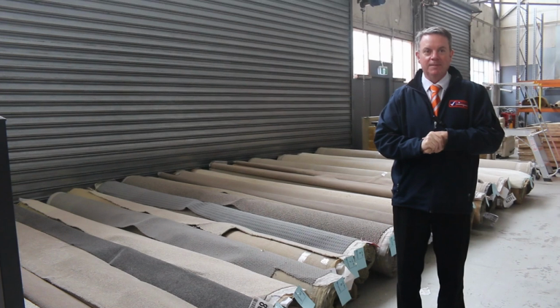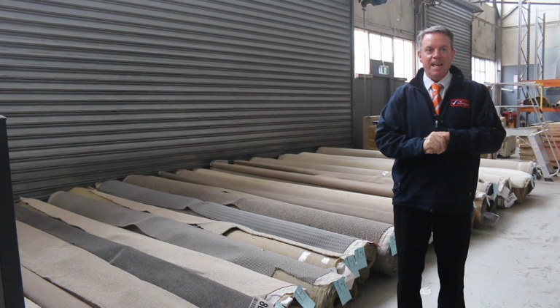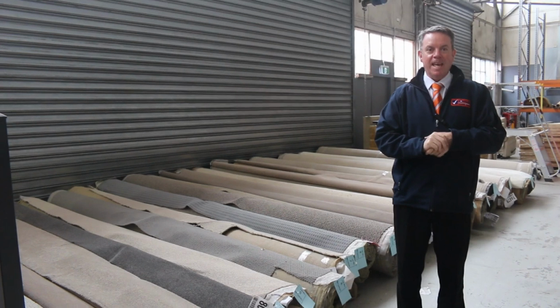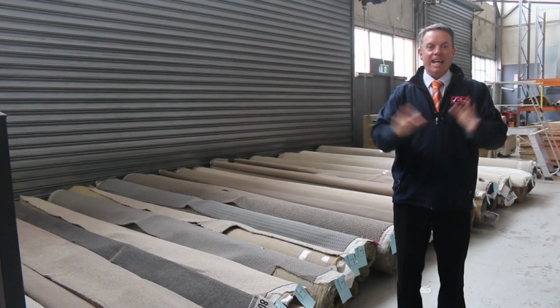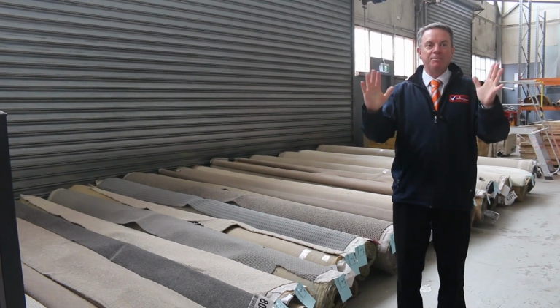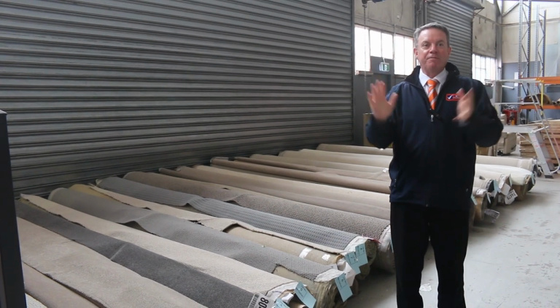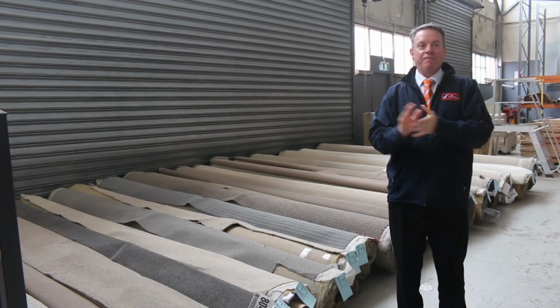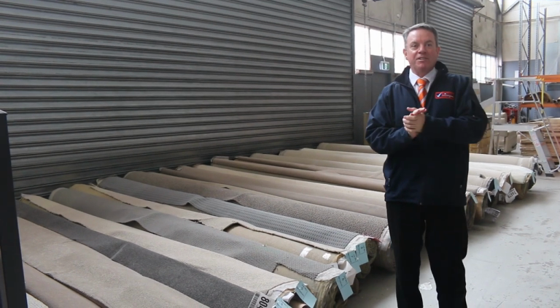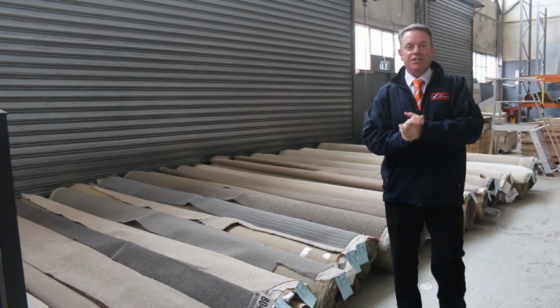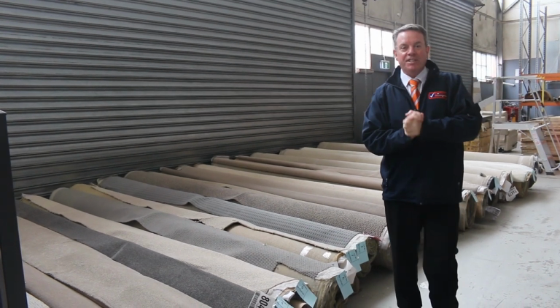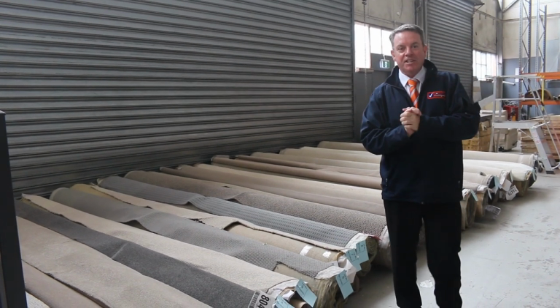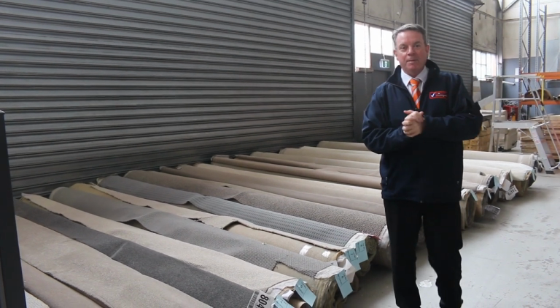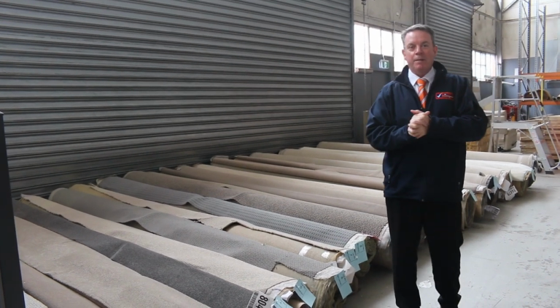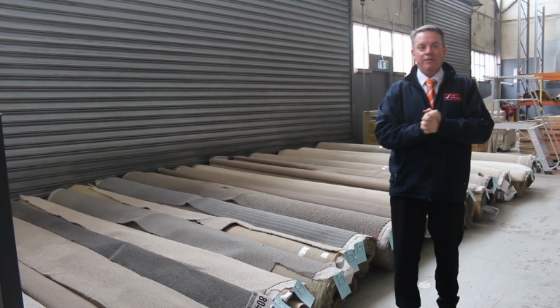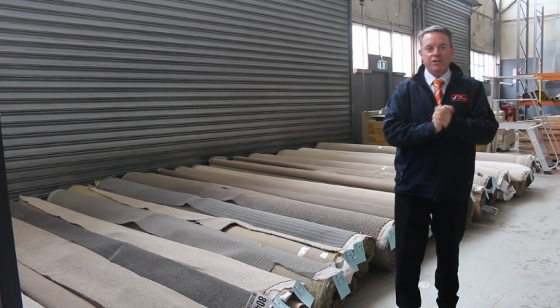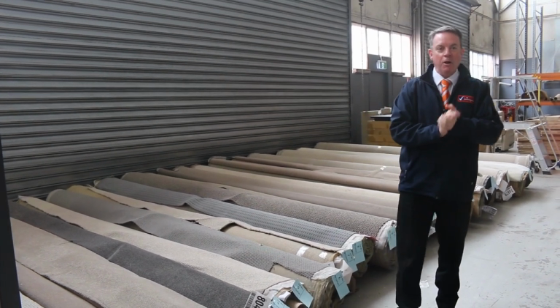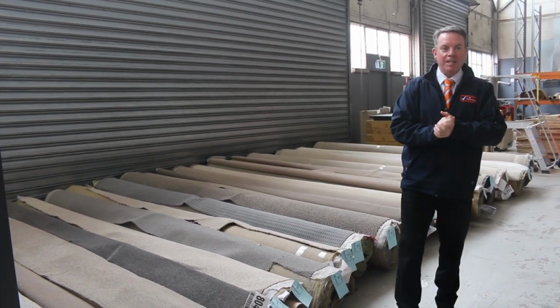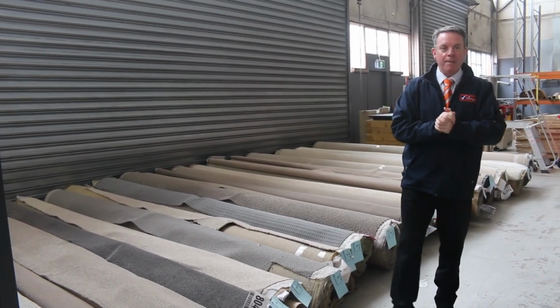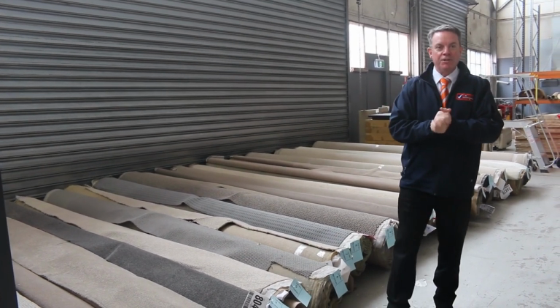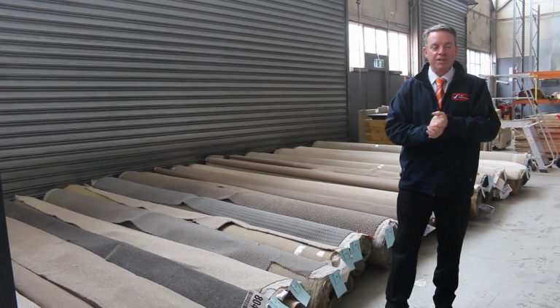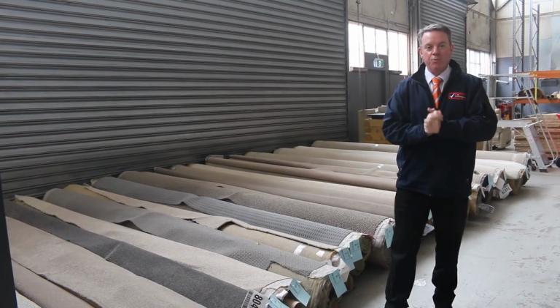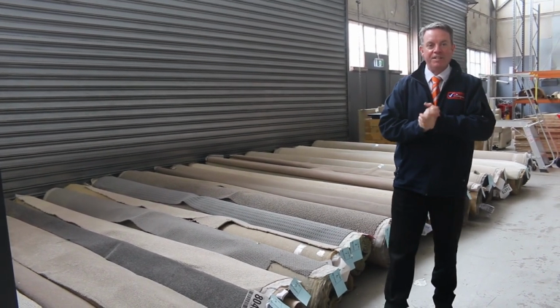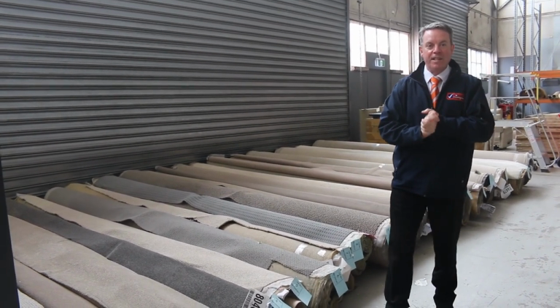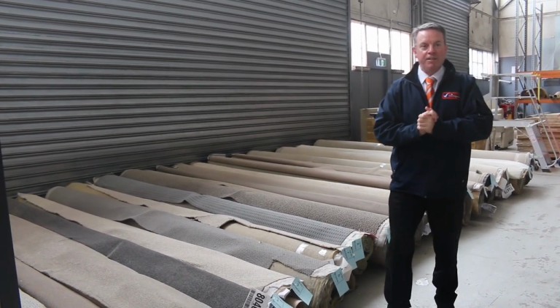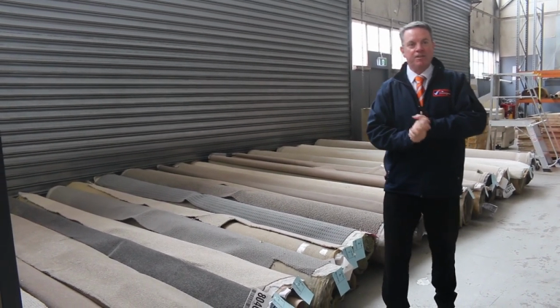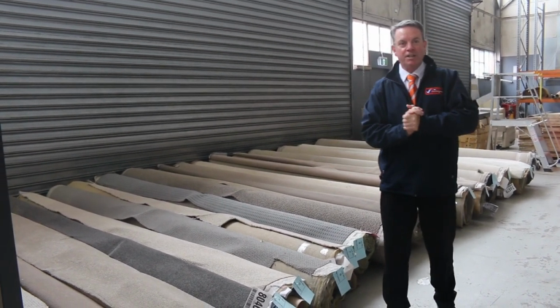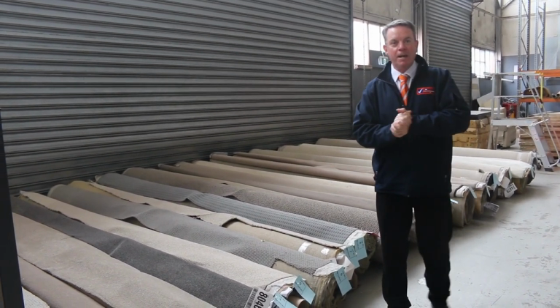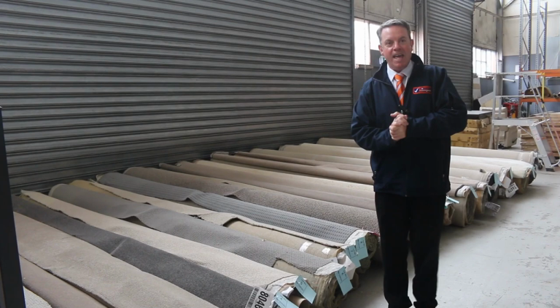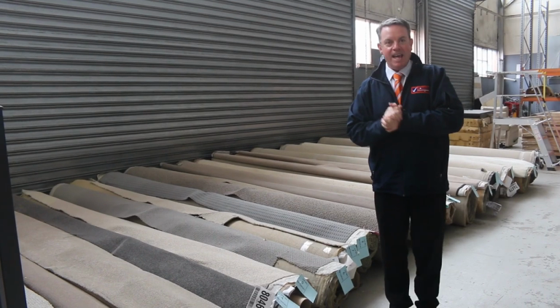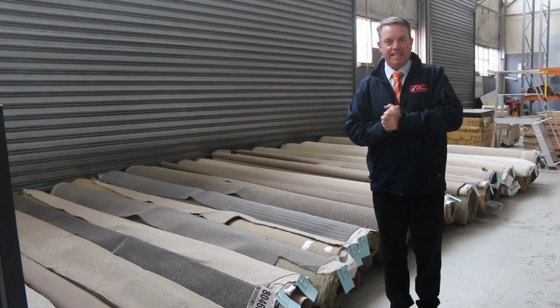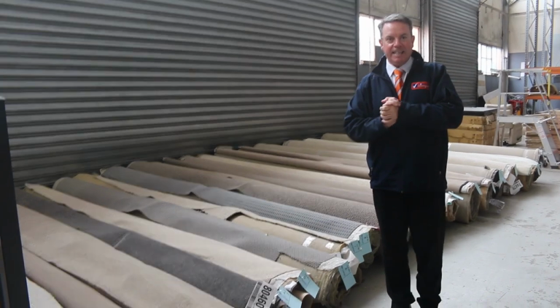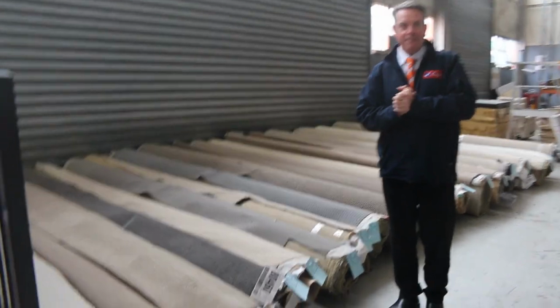G'day, I'm John from Fowles Auction Sales. I'm here to preview tomorrow's carpet auction — that's Wednesday the 5th of October at 10am.